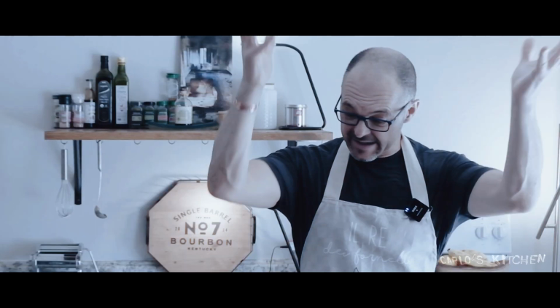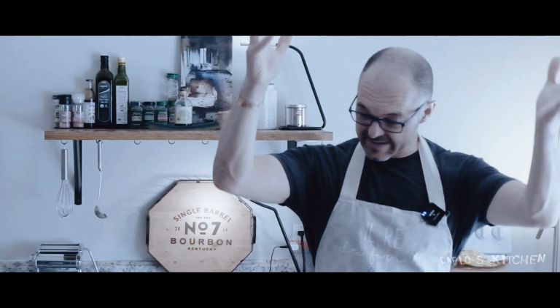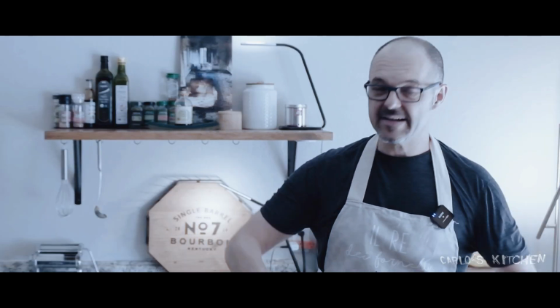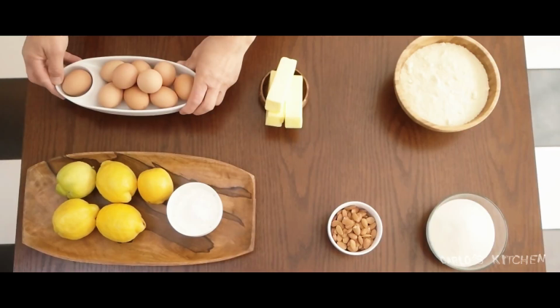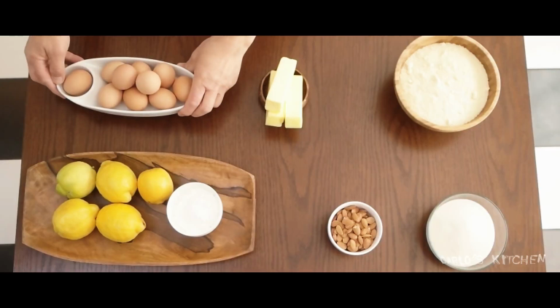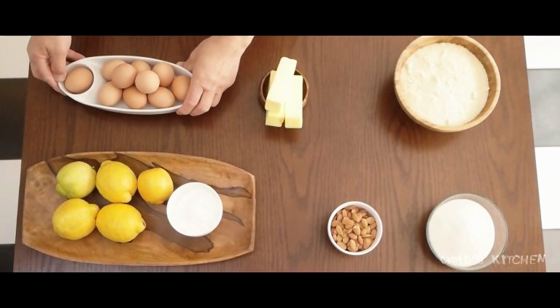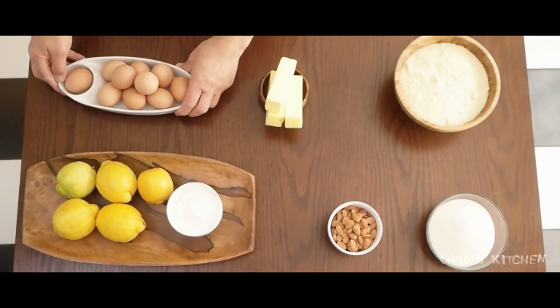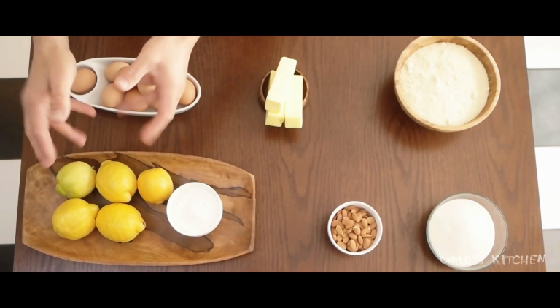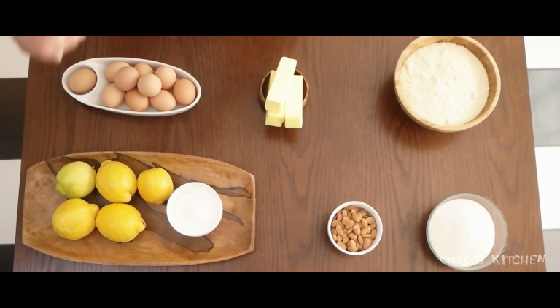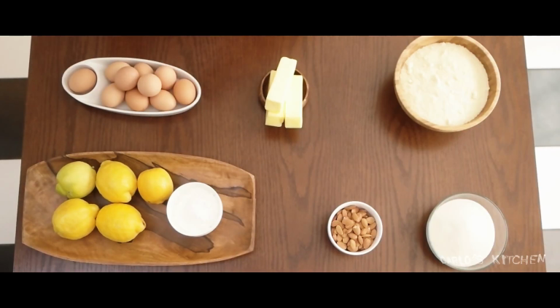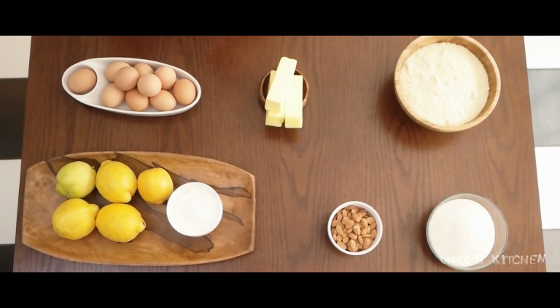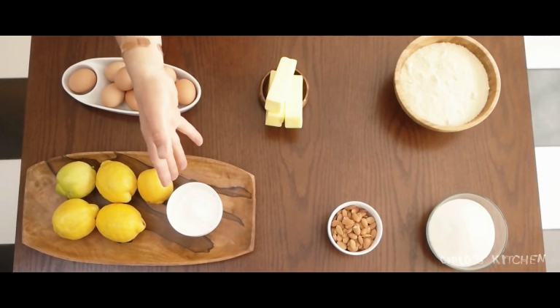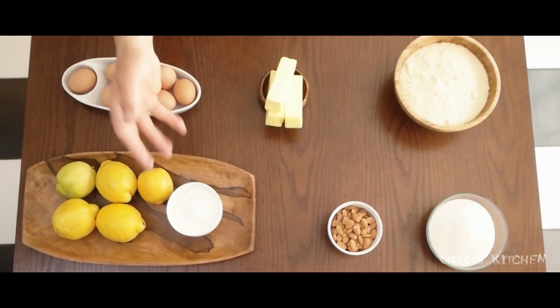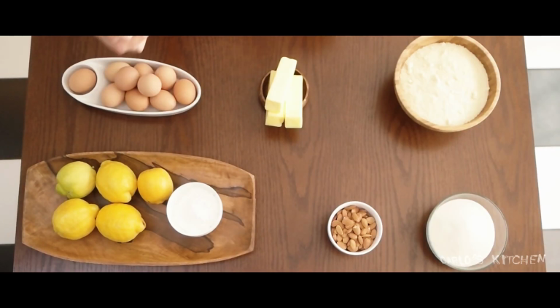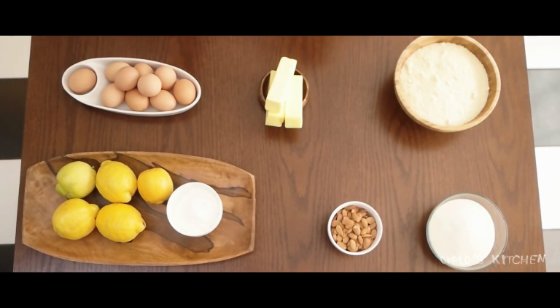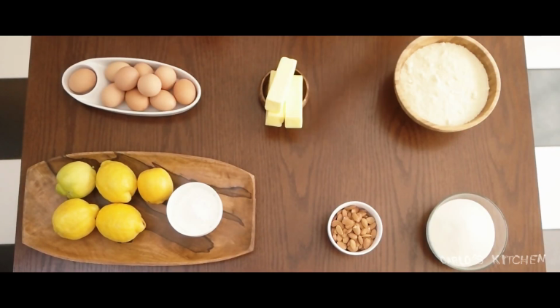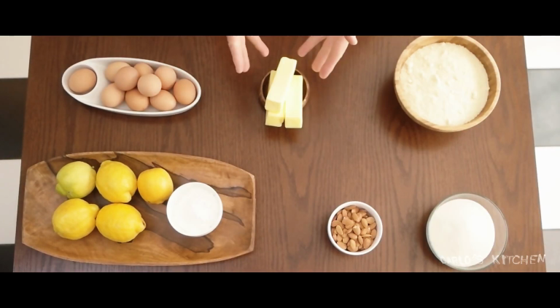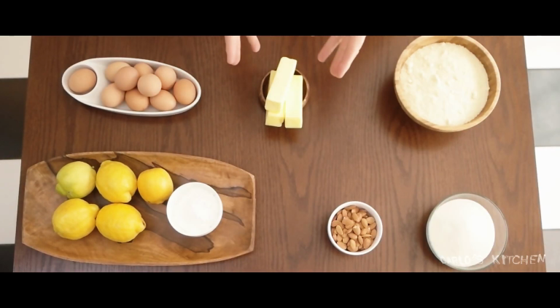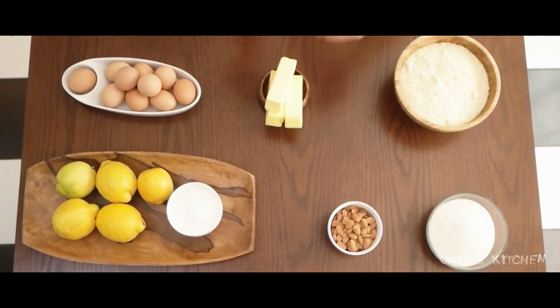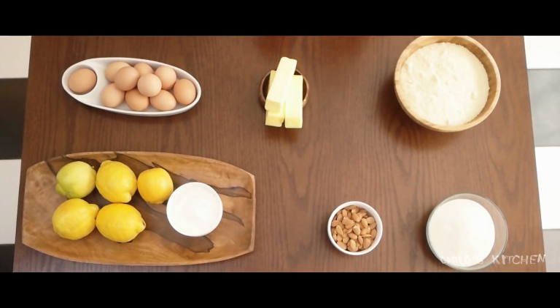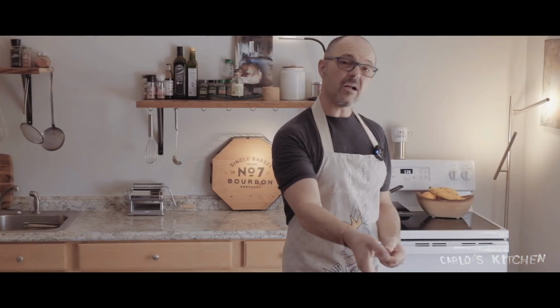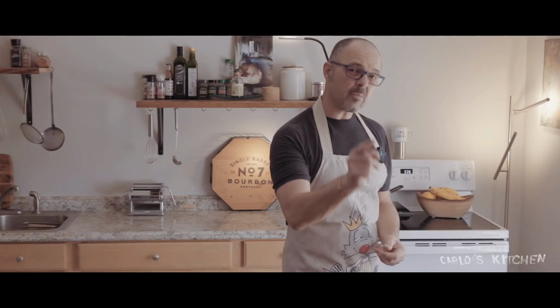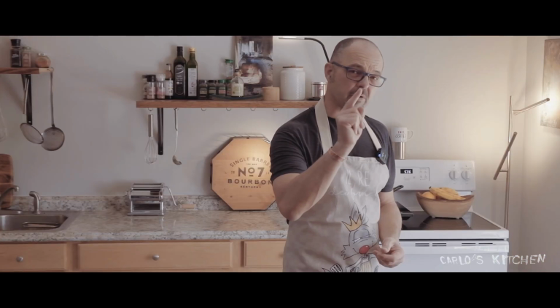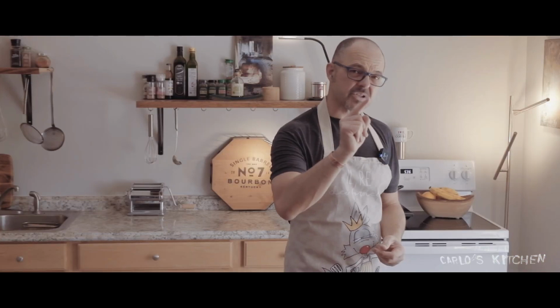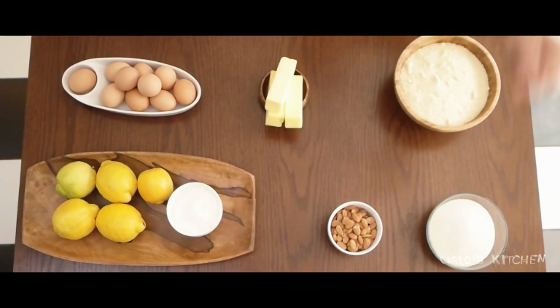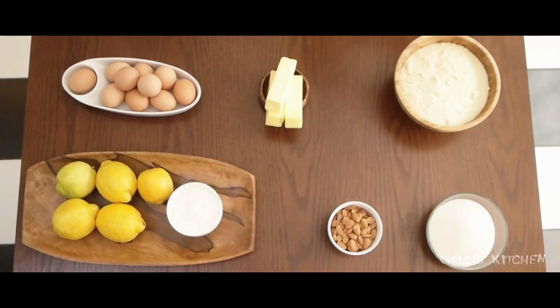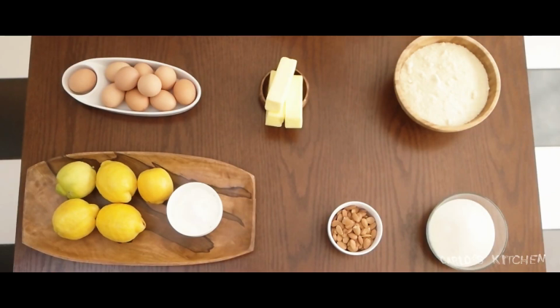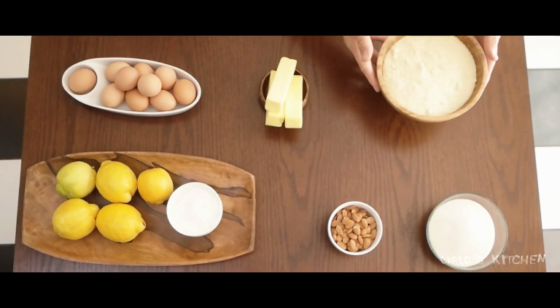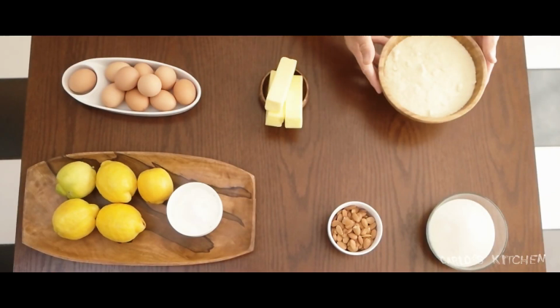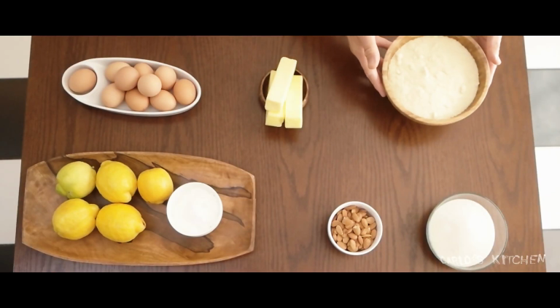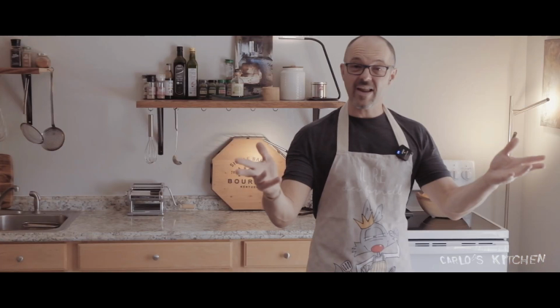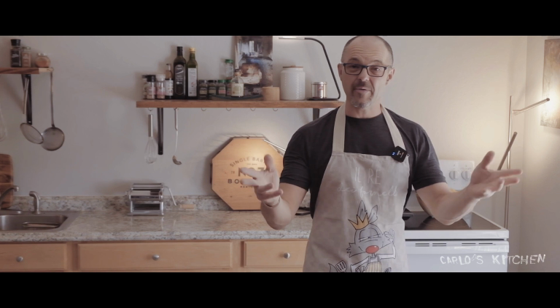Ingredients: 10 eggs, lemons, cornstarch, butter, almonds, sugar, almond flour.